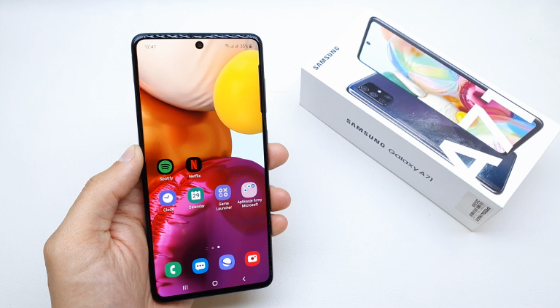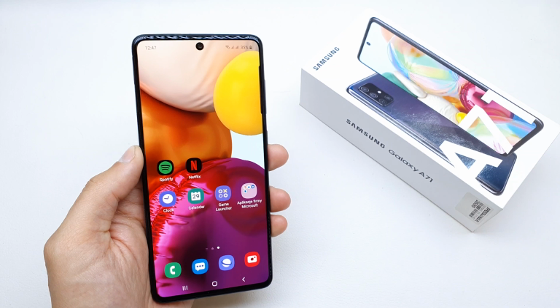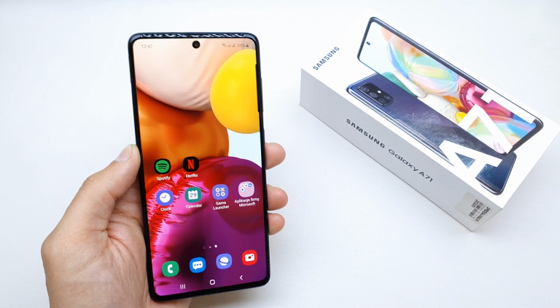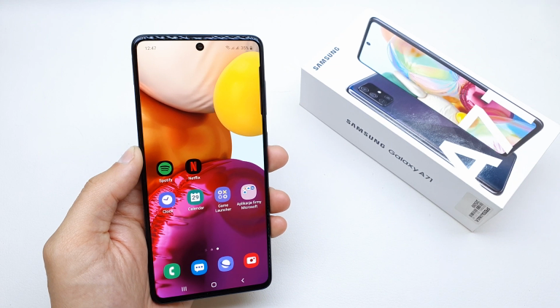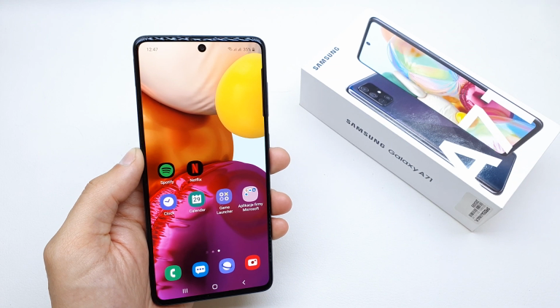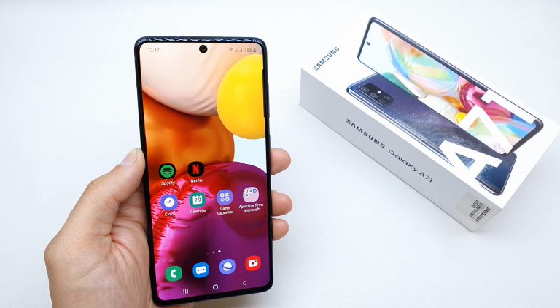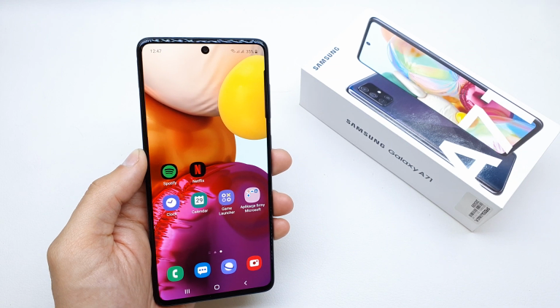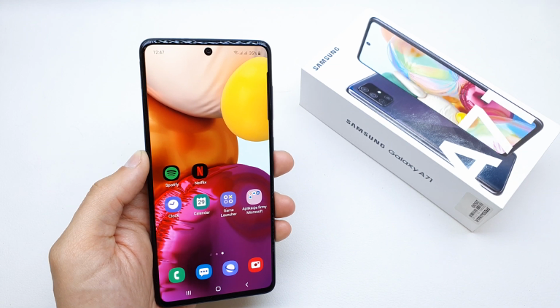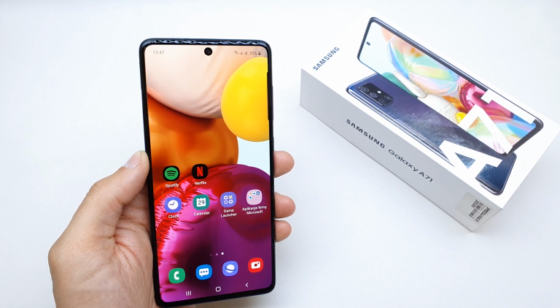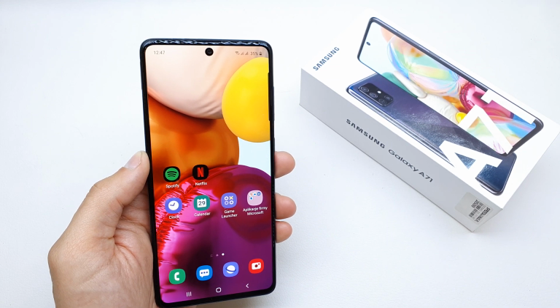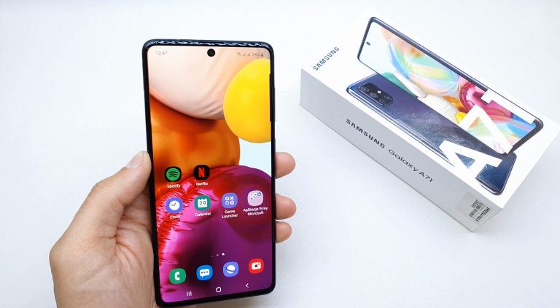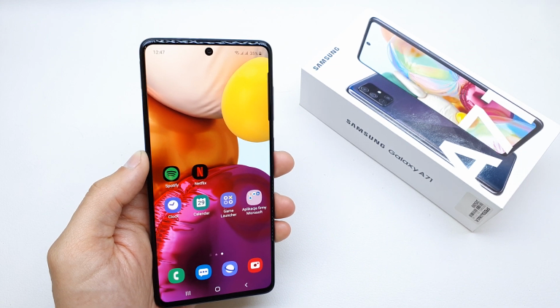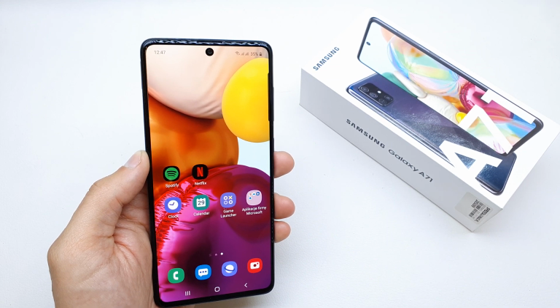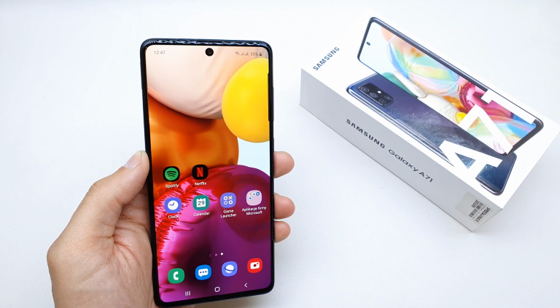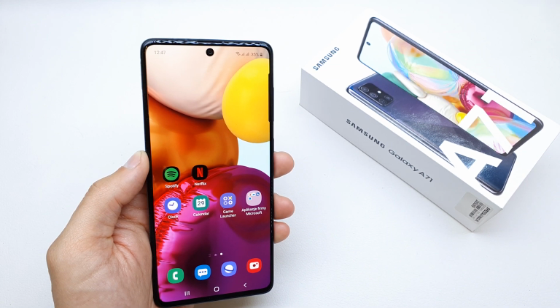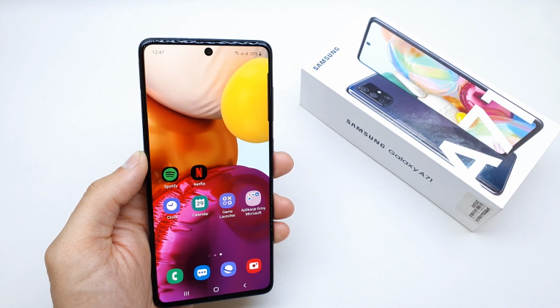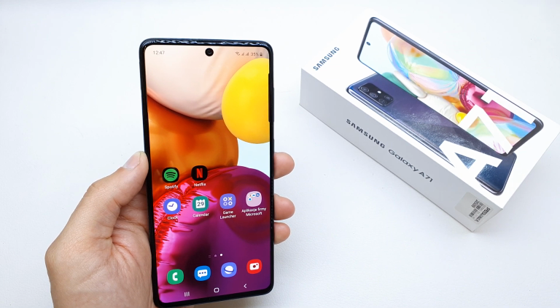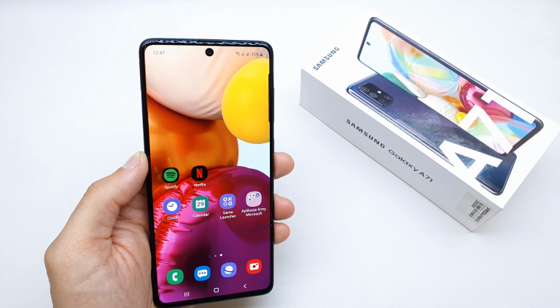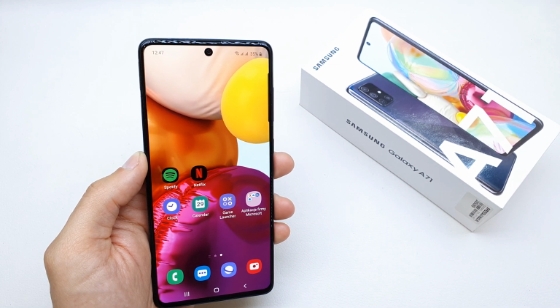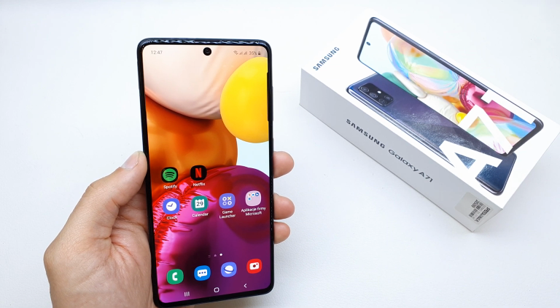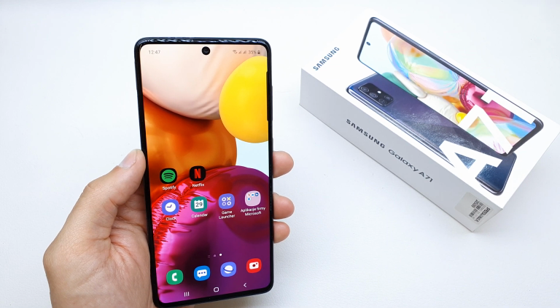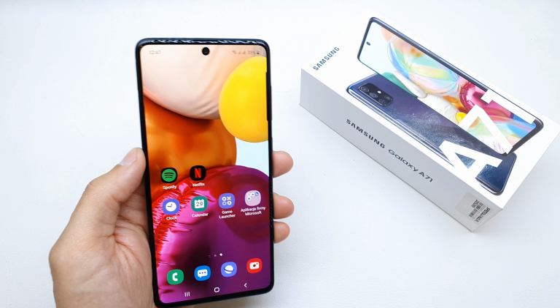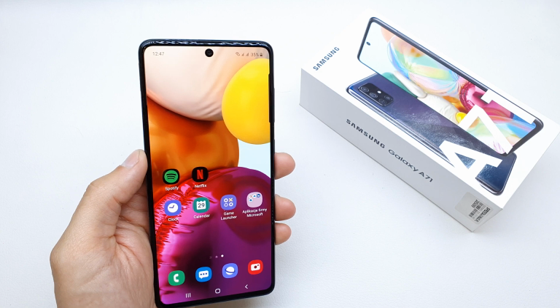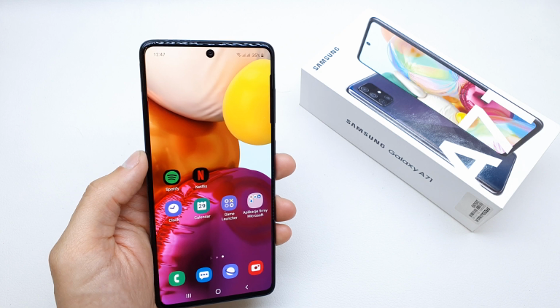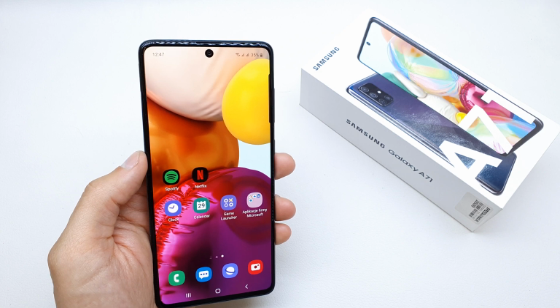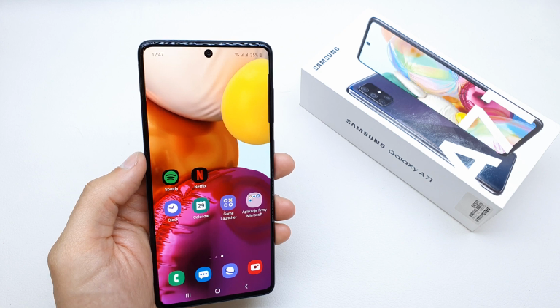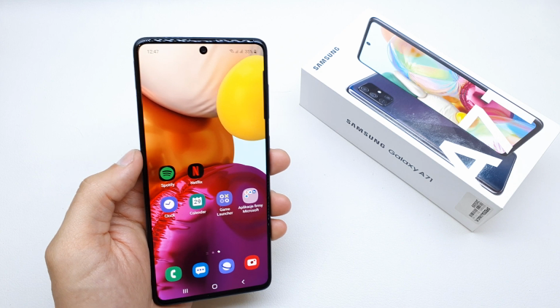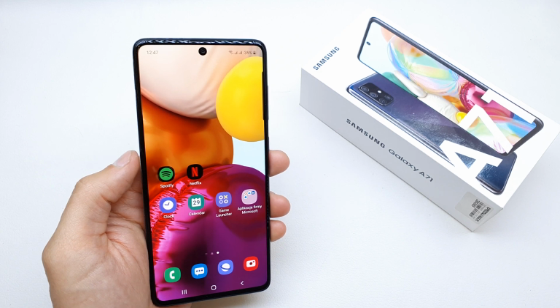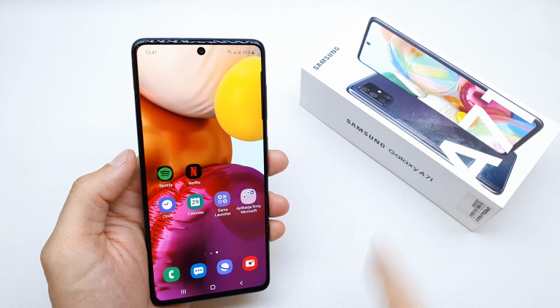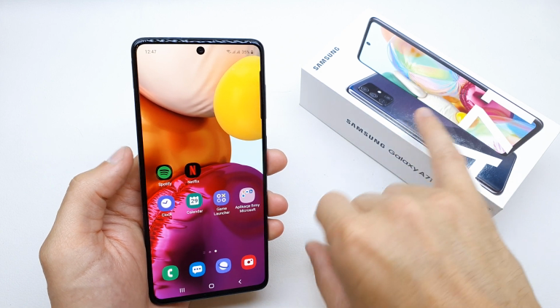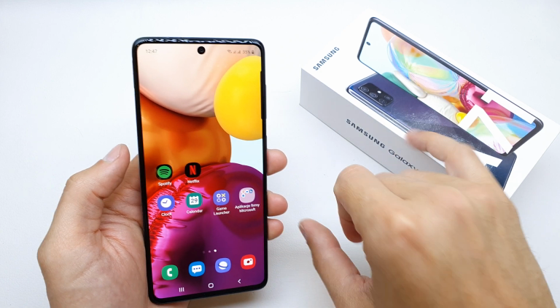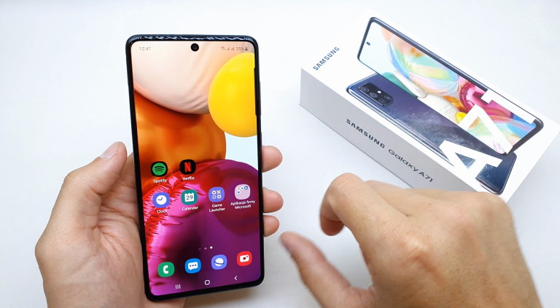Hi, welcome back on the What Yourself channel. Today I'm going to show you how to enable the power saving mode in your Samsung A71.